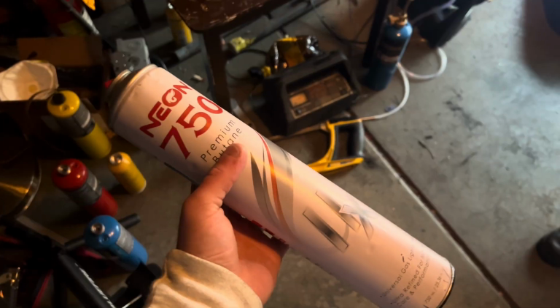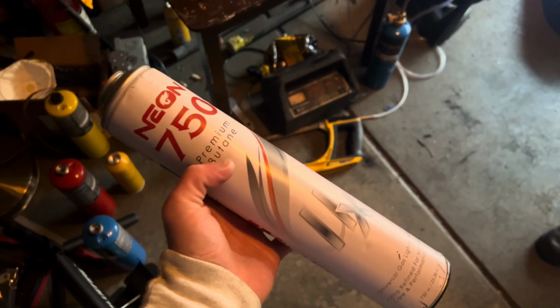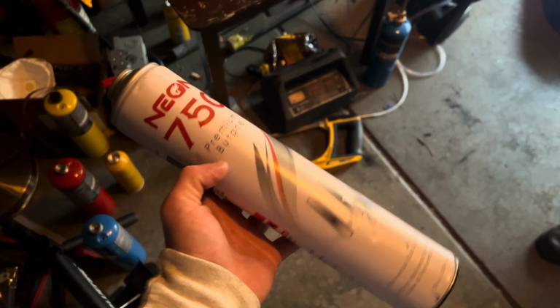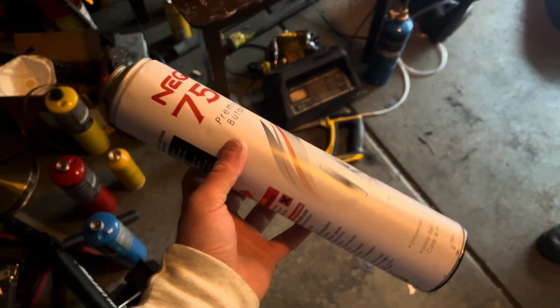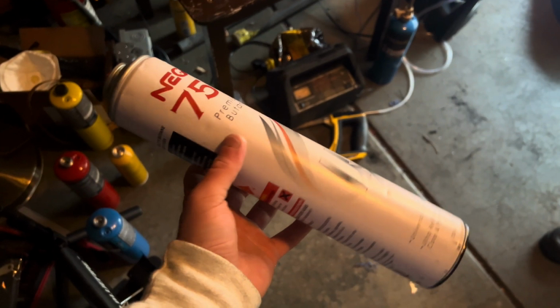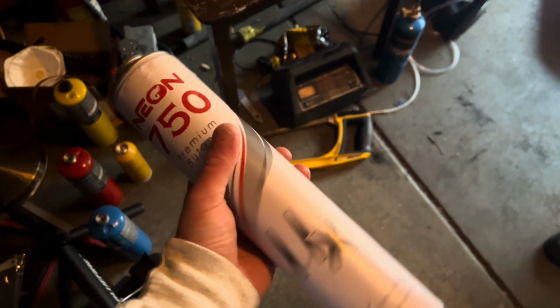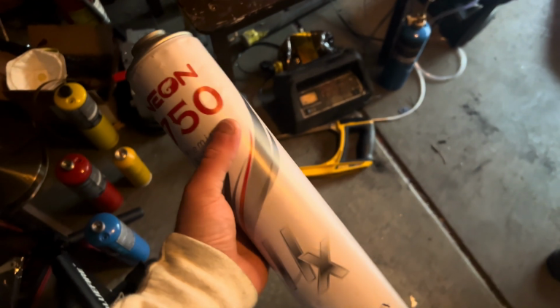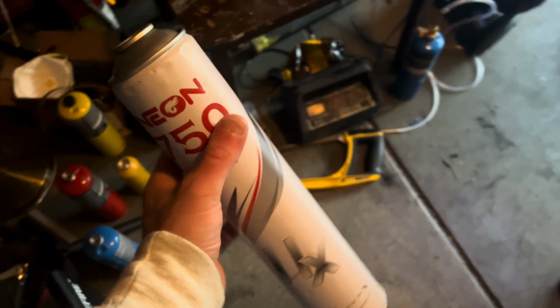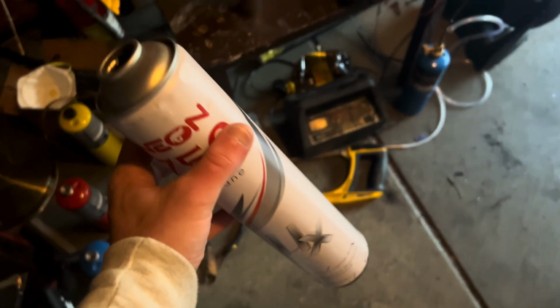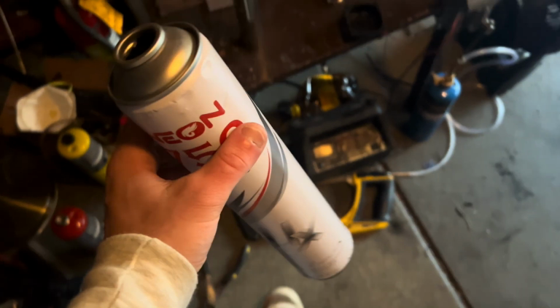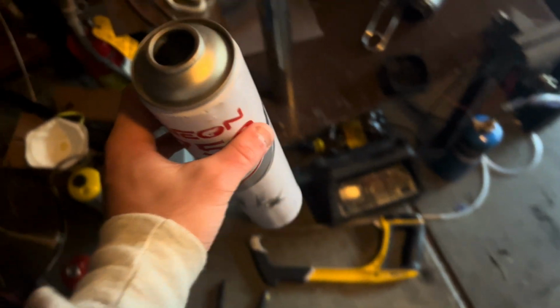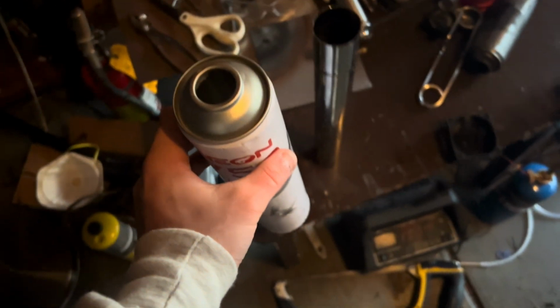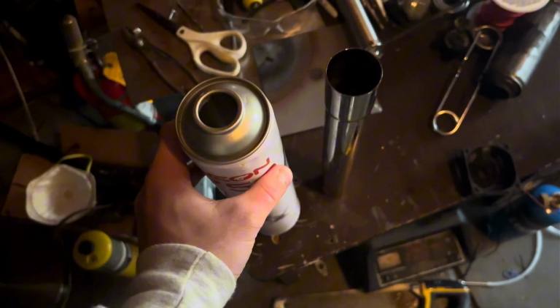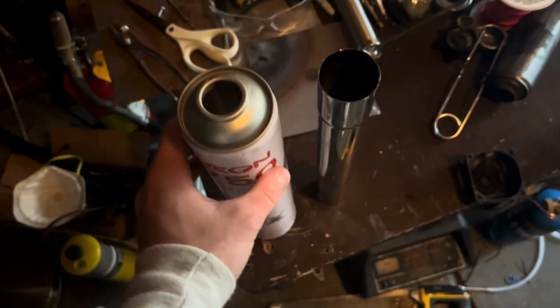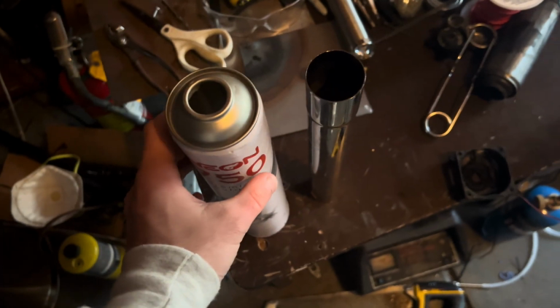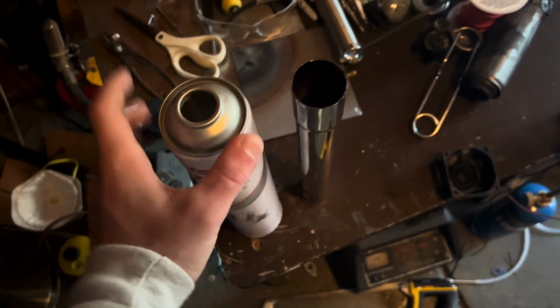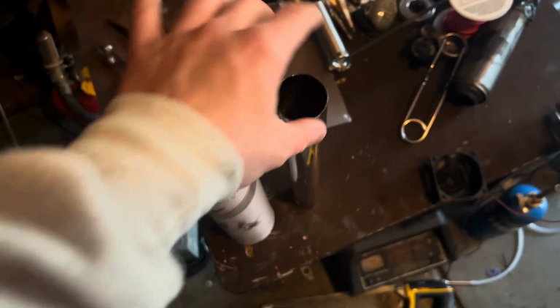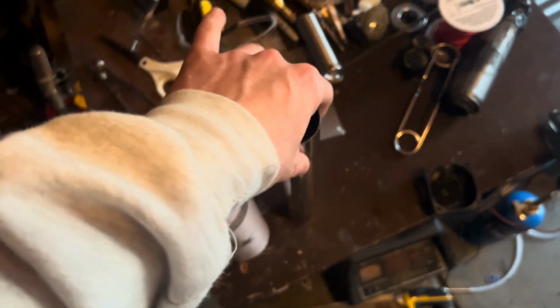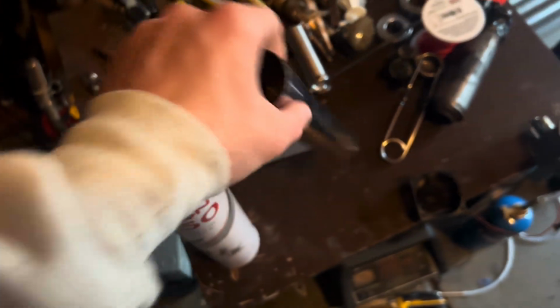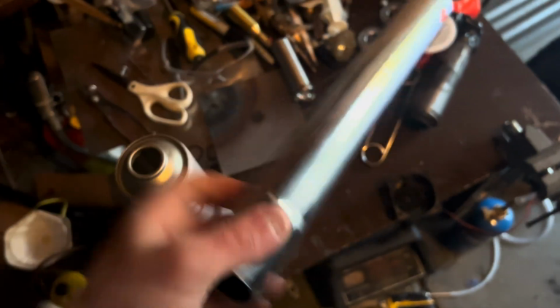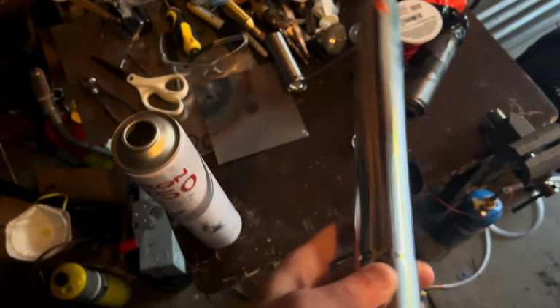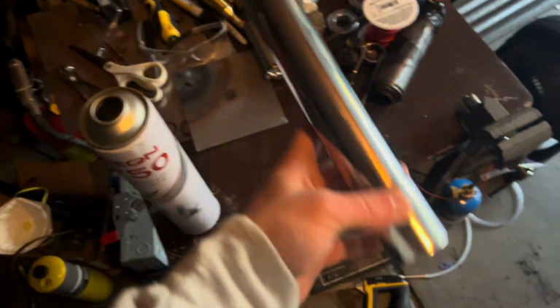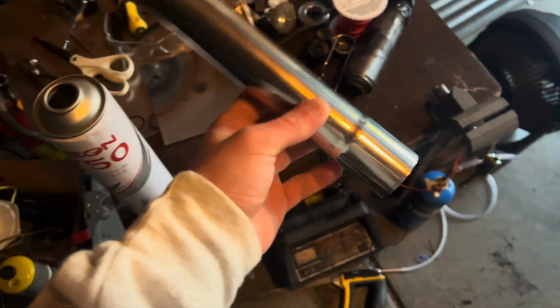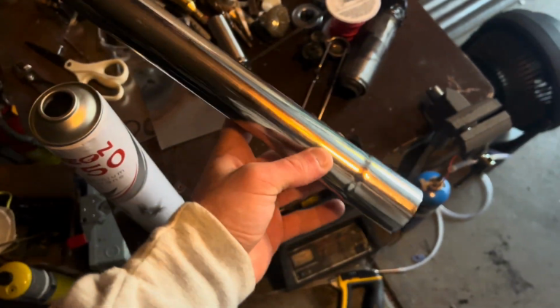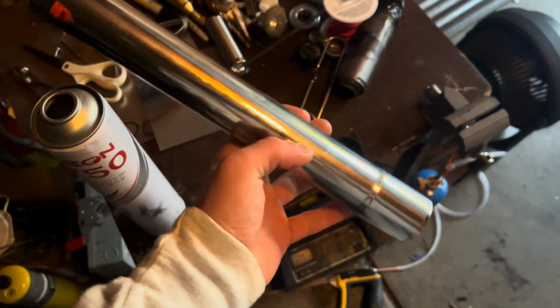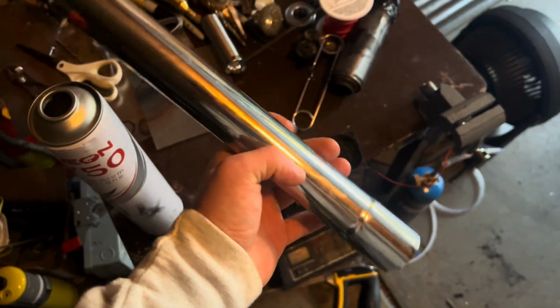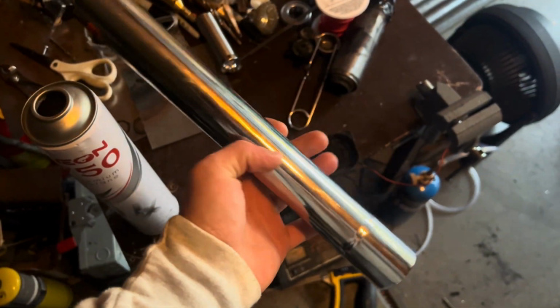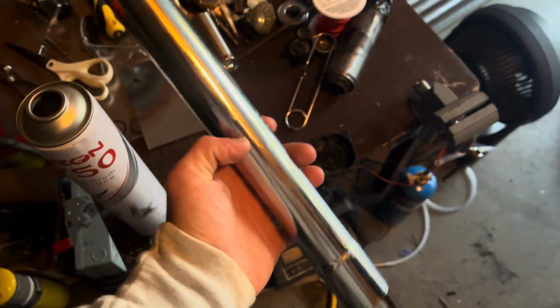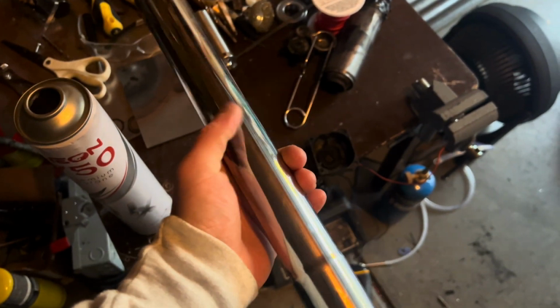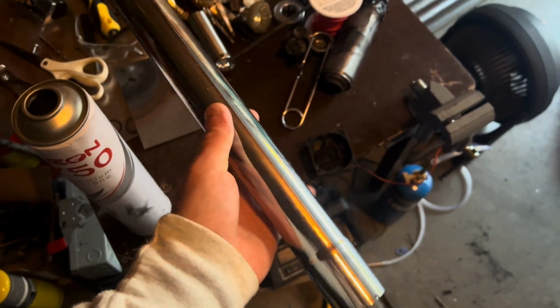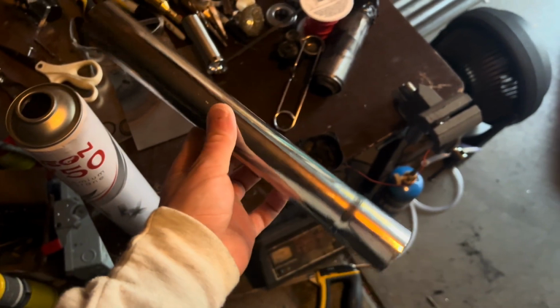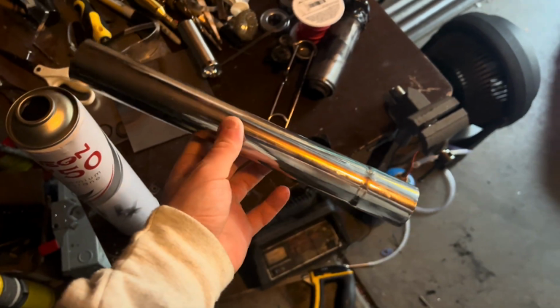So I dug around my garage and found this big empty butane canister and this old tailpipe, which will be perfect for the body of the new engine.